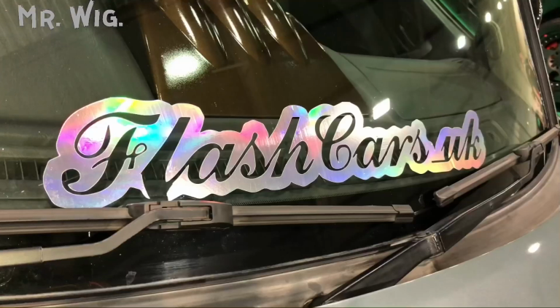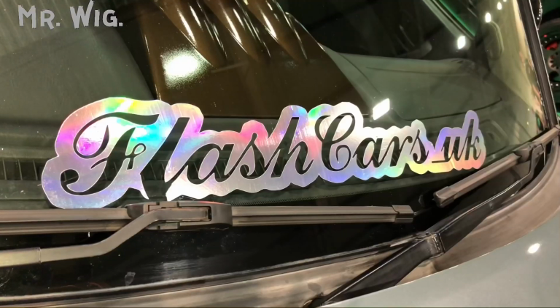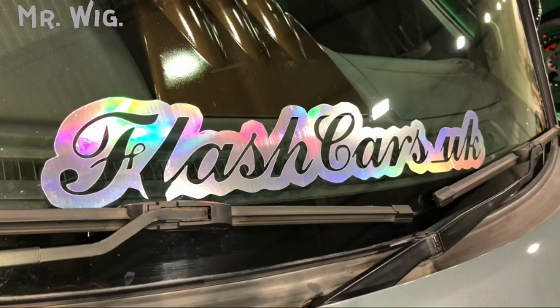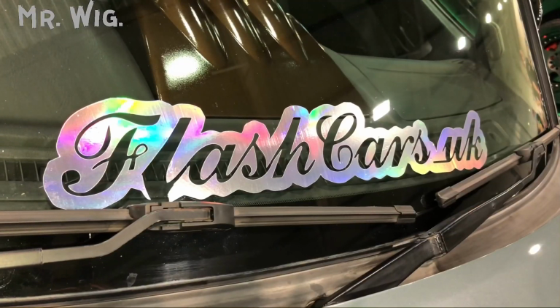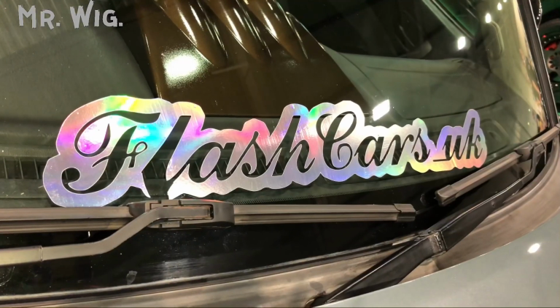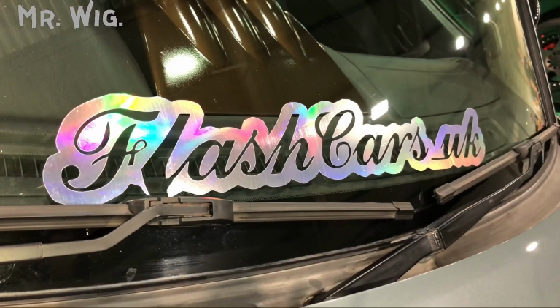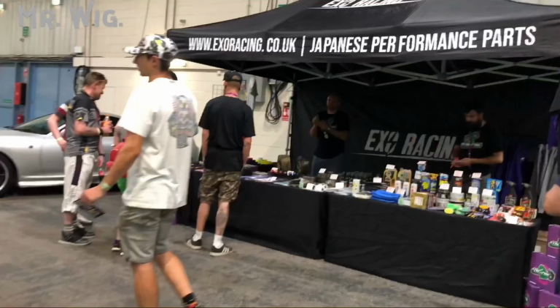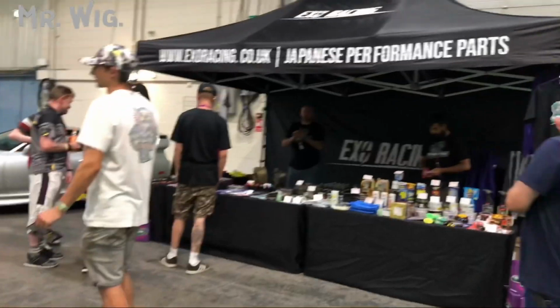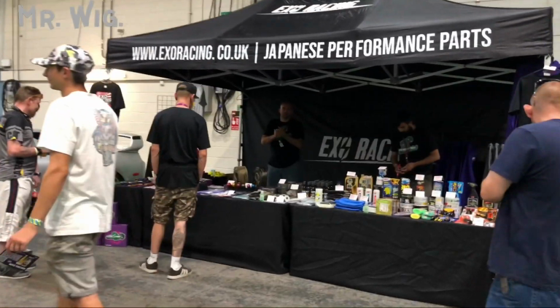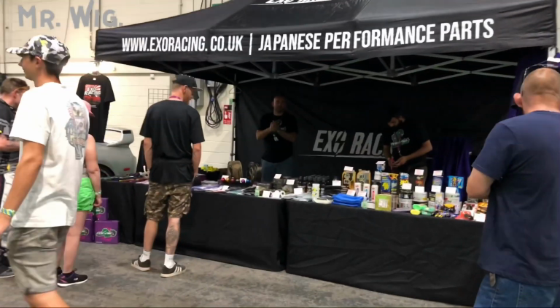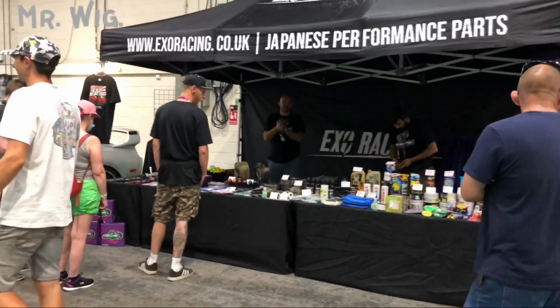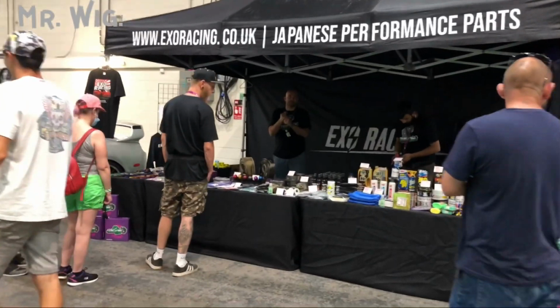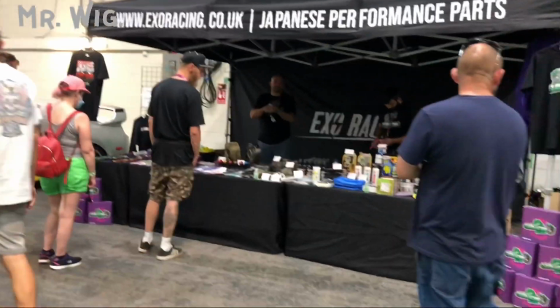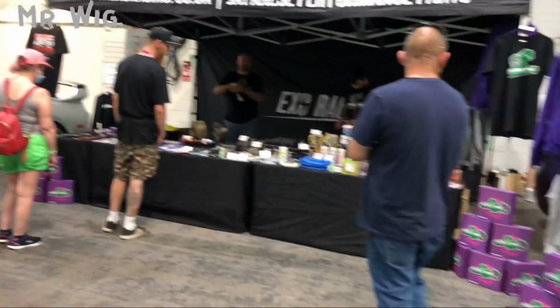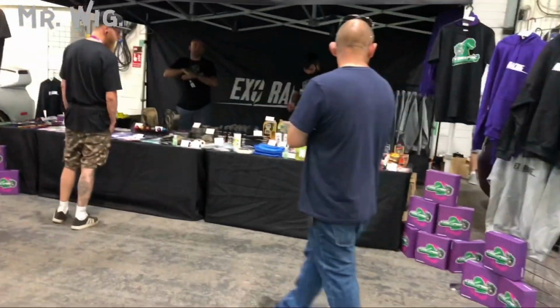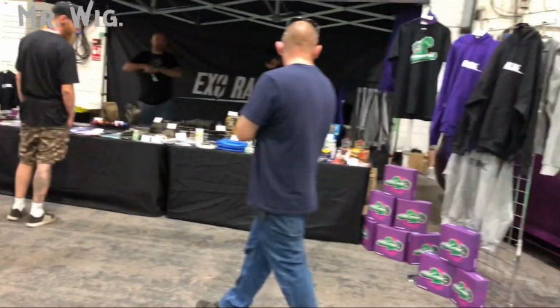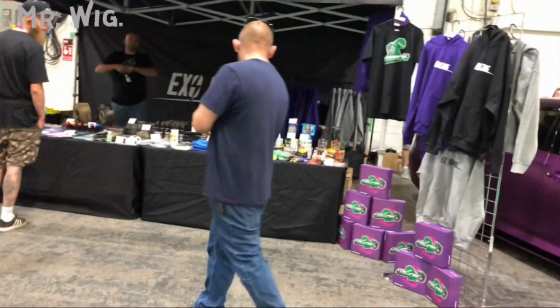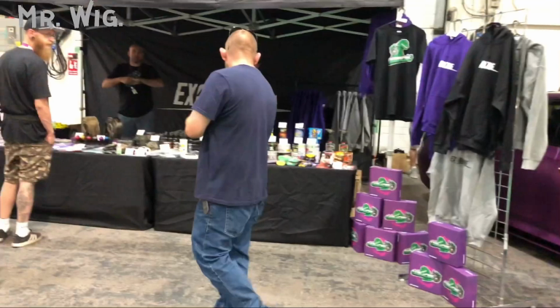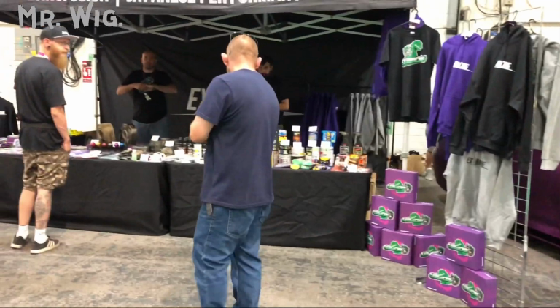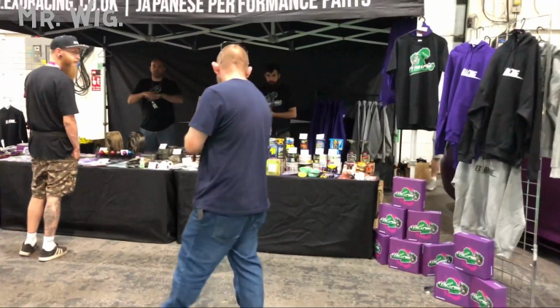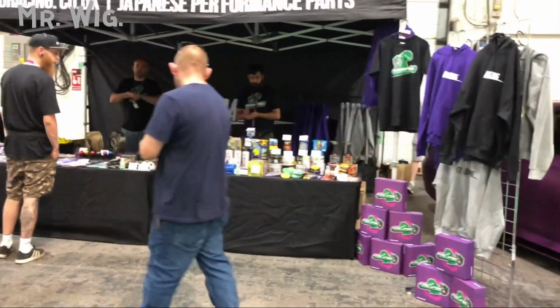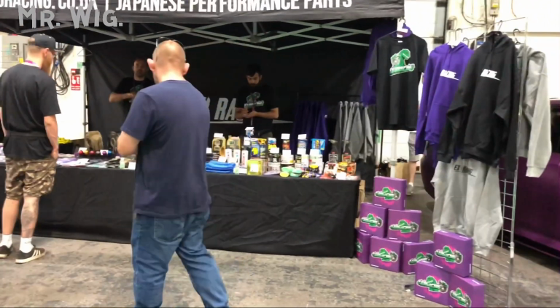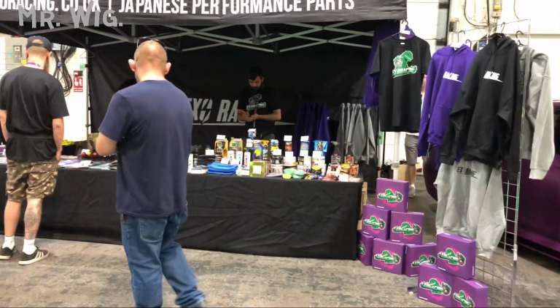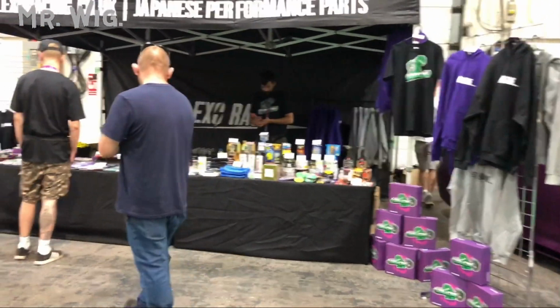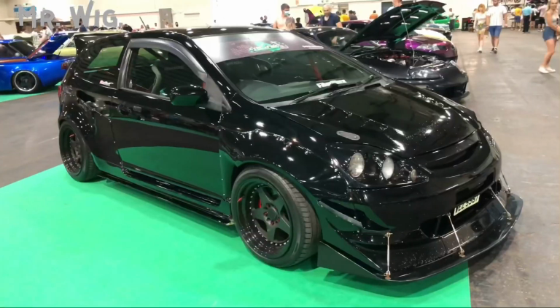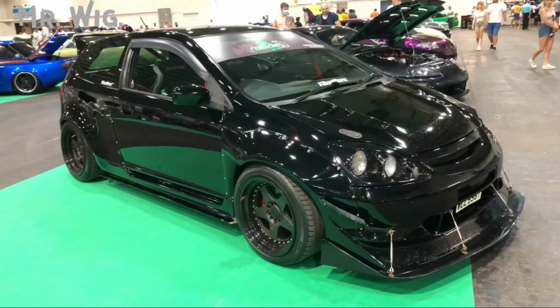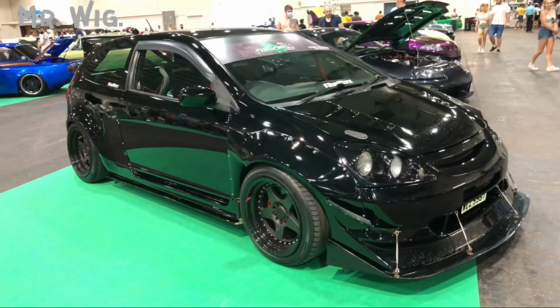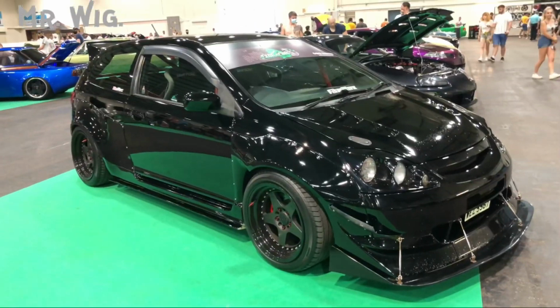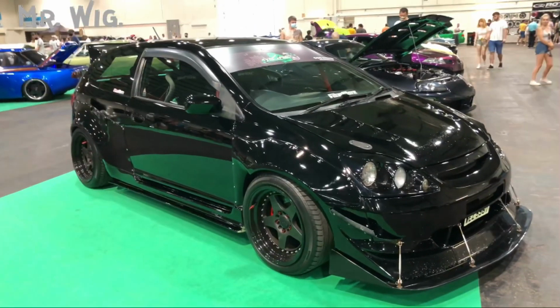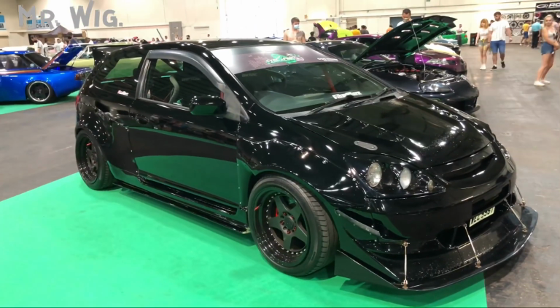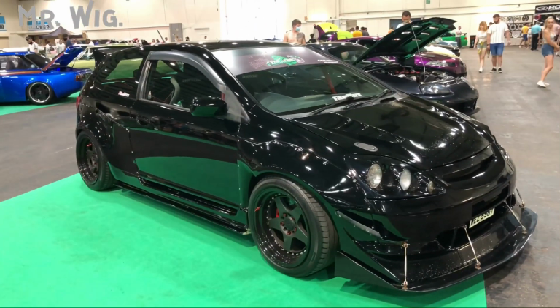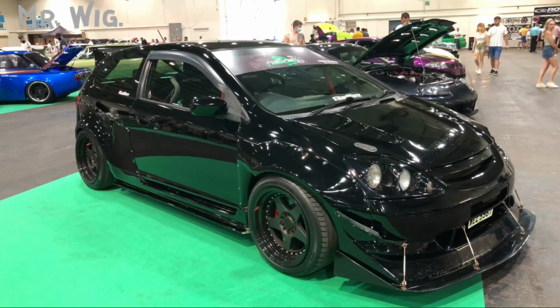A Skyline R34 — this car is so cool, in Nardo grey. Very popular. What a nice touch with the calipers in yellow. There's a Flash Cars UK stall where you can buy clothes or products for your car. Just look how different this front part looks — completely different with a big, massive front lip spoiler.